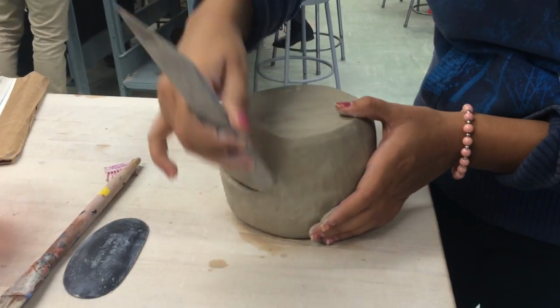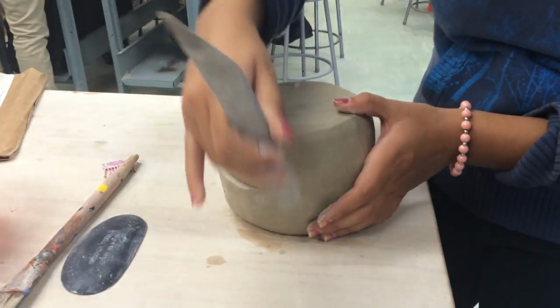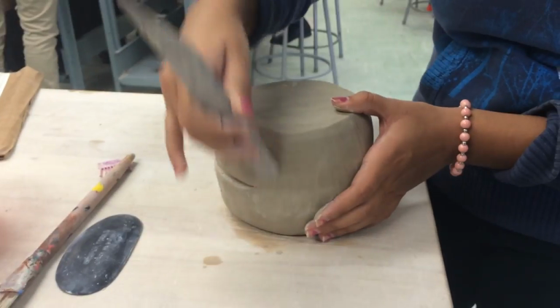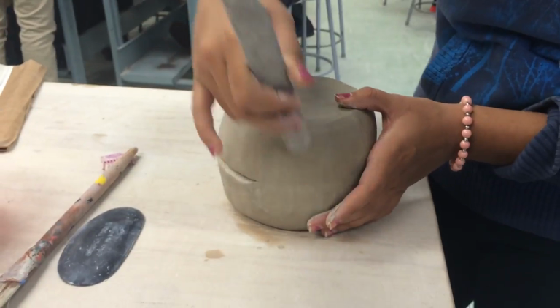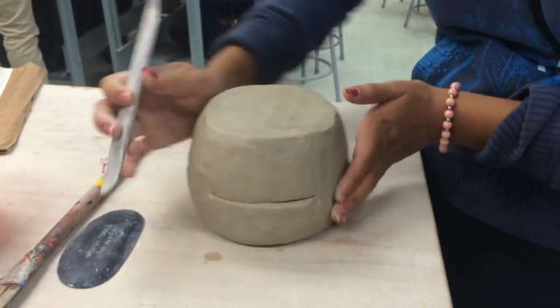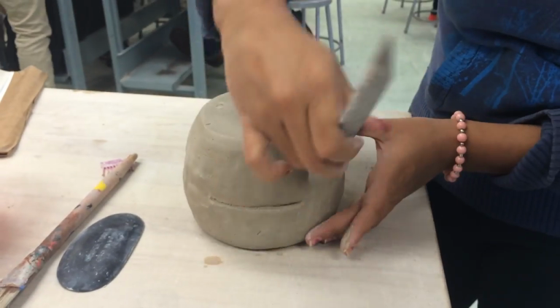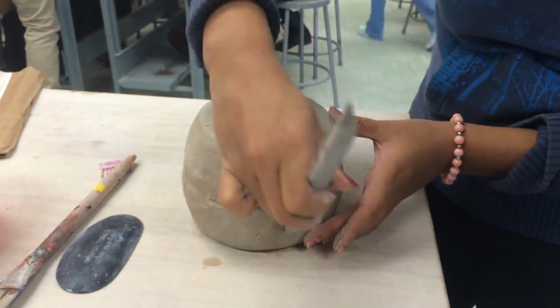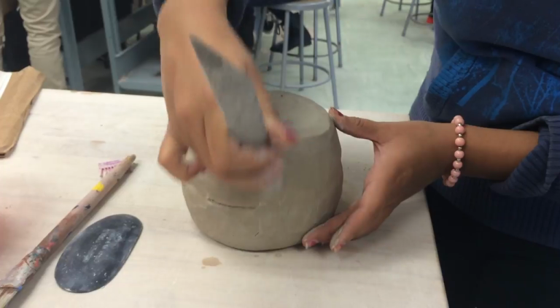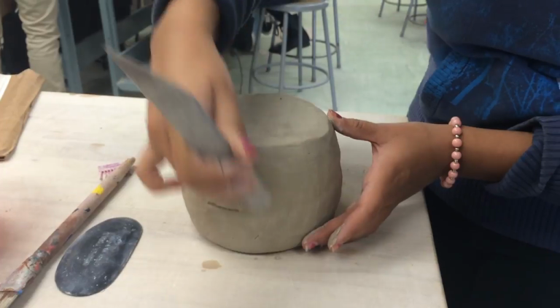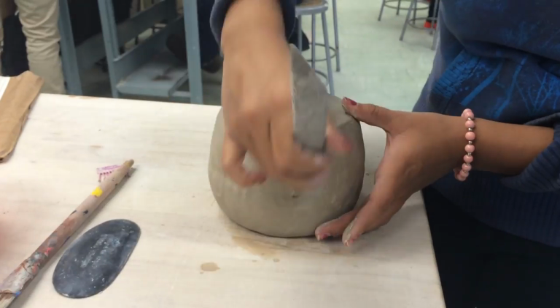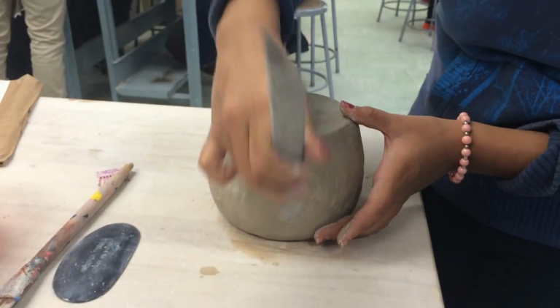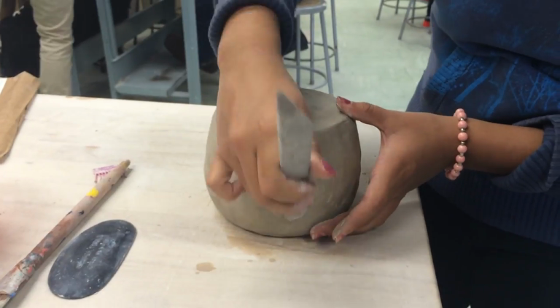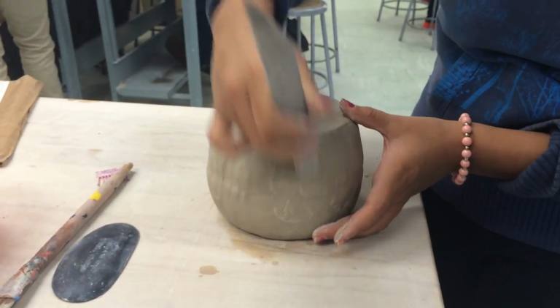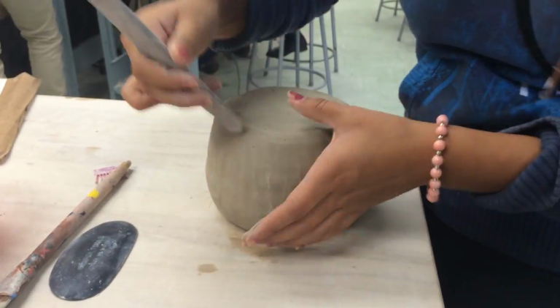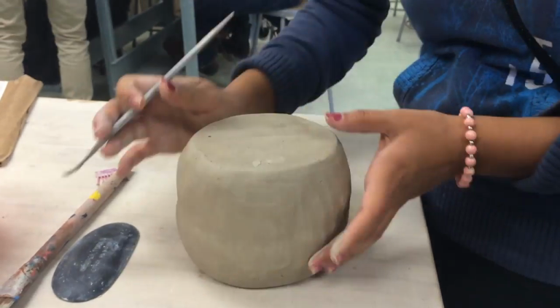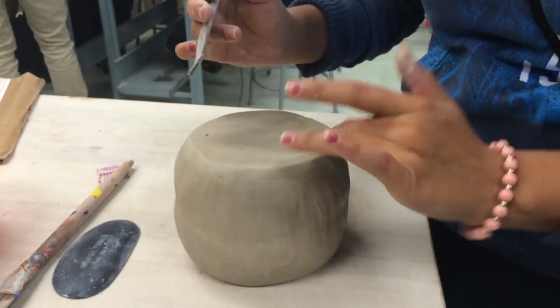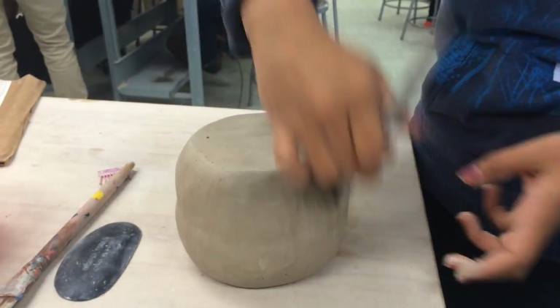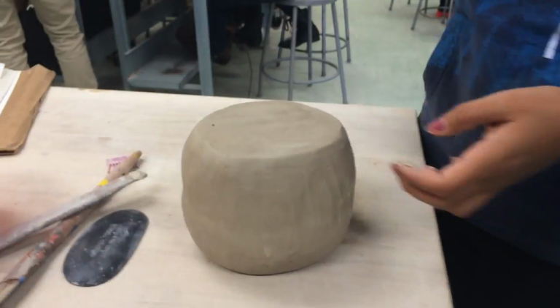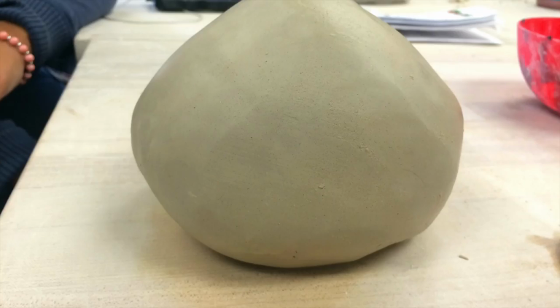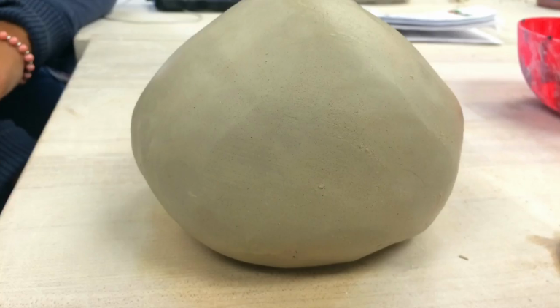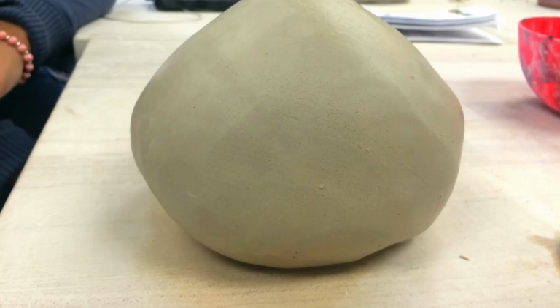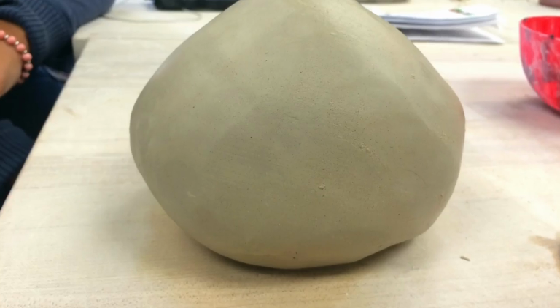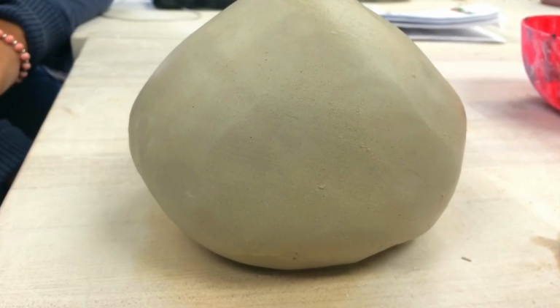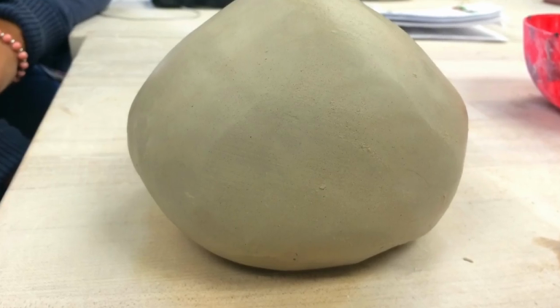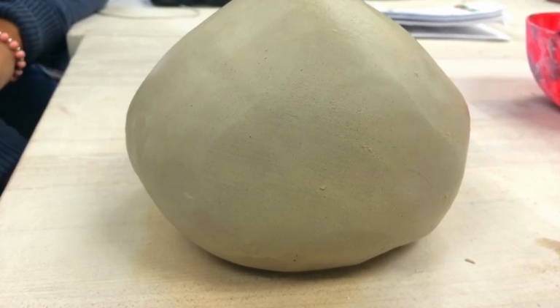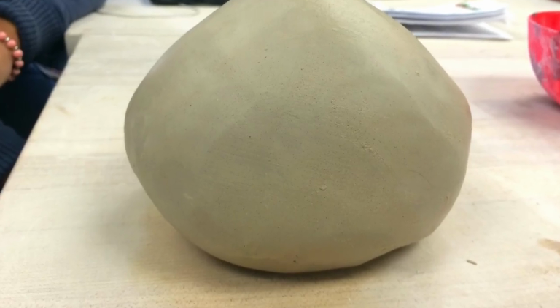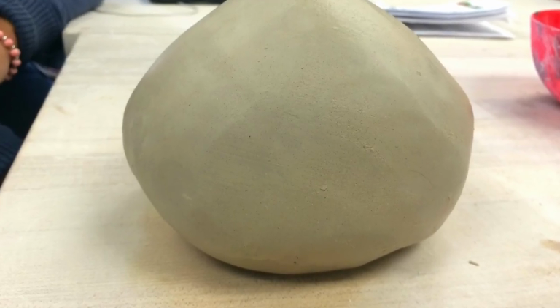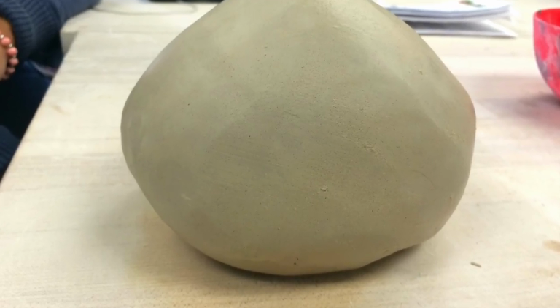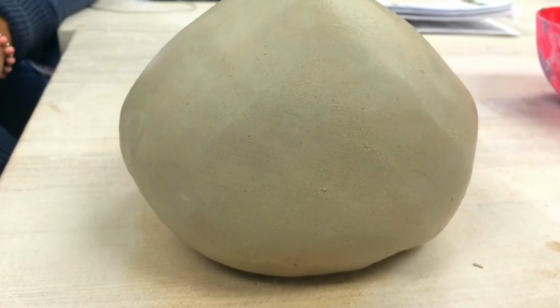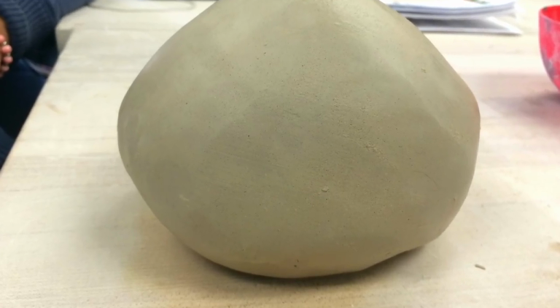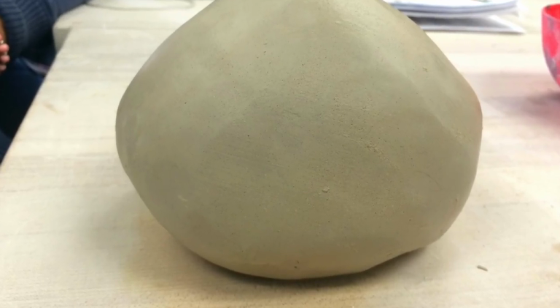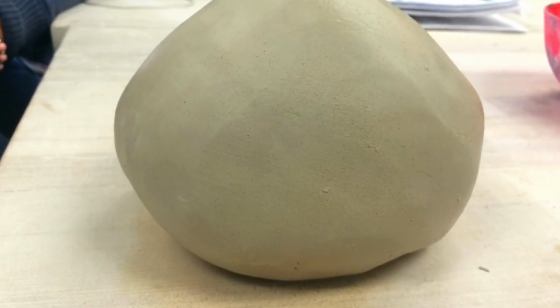The two pinch pots will gradually become one if you keep on smoothing with the rib. After the hollow ball is smooth, you can roll it around the table or pat it to achieve the desired roundness.